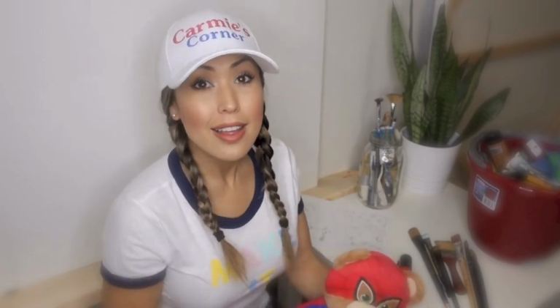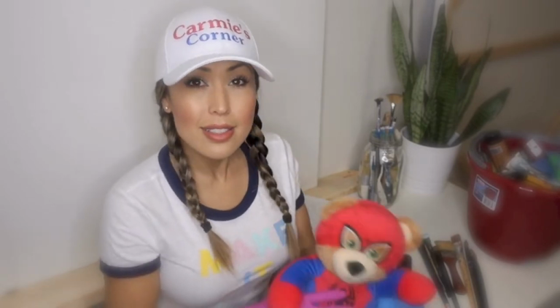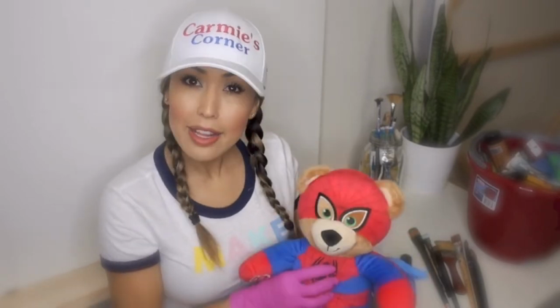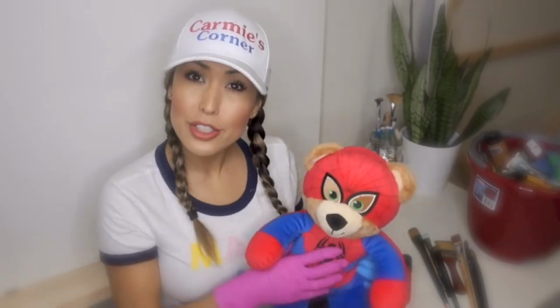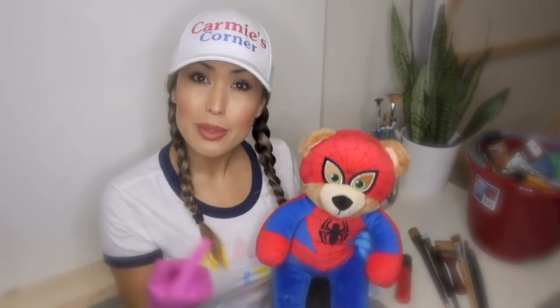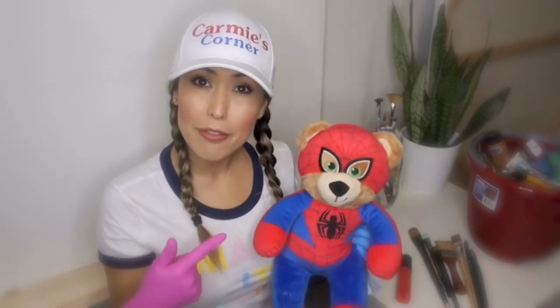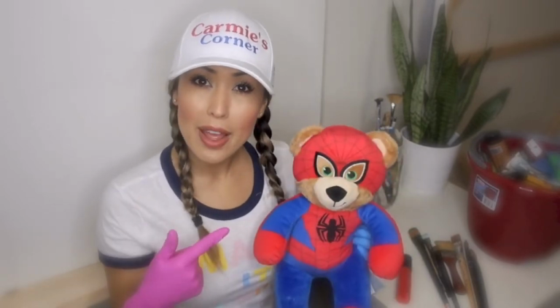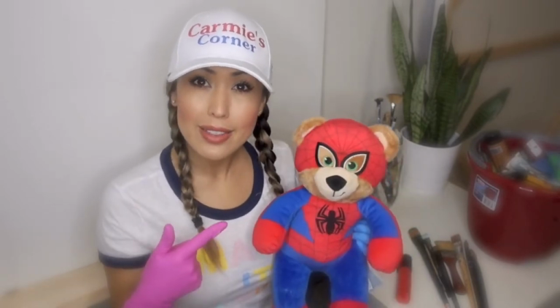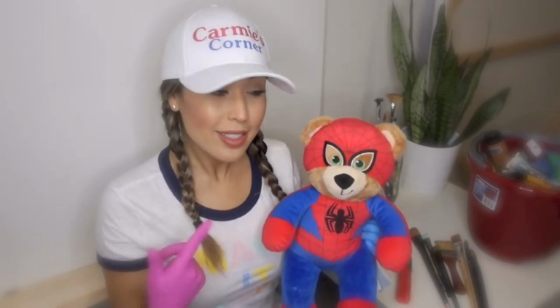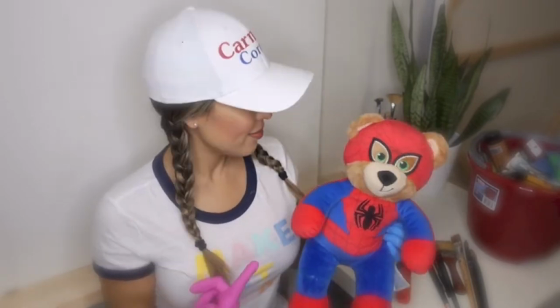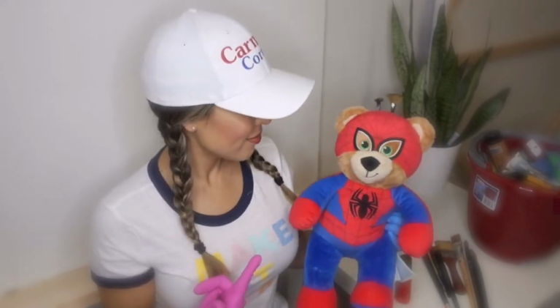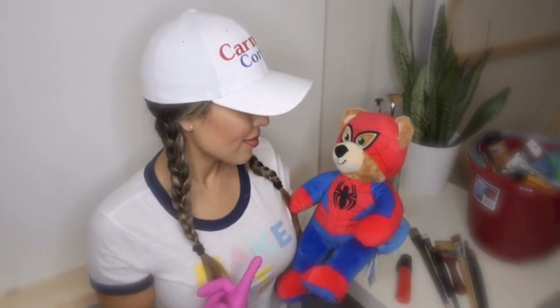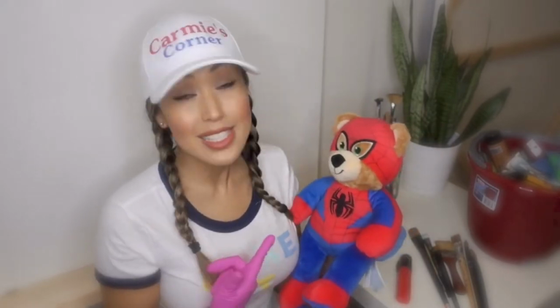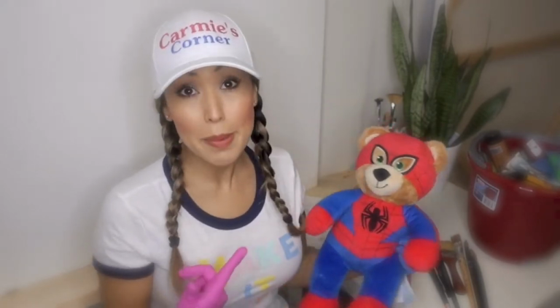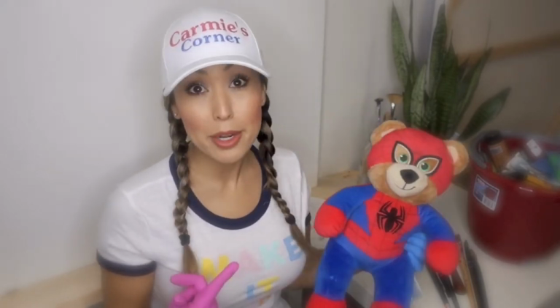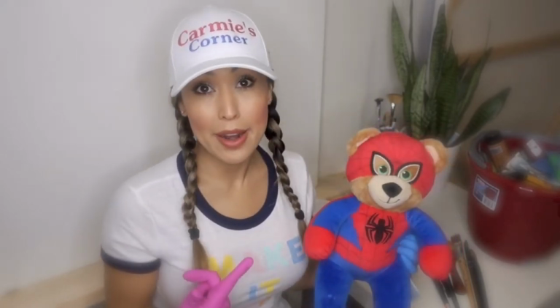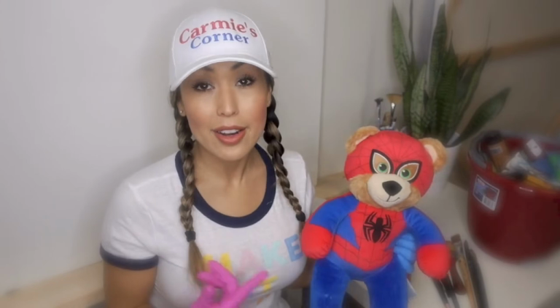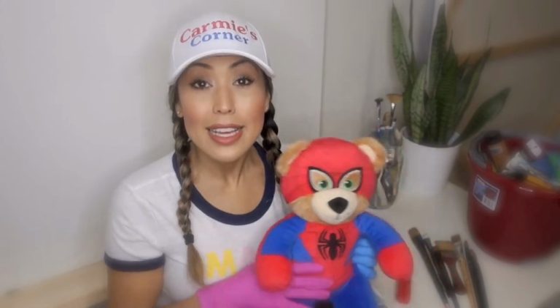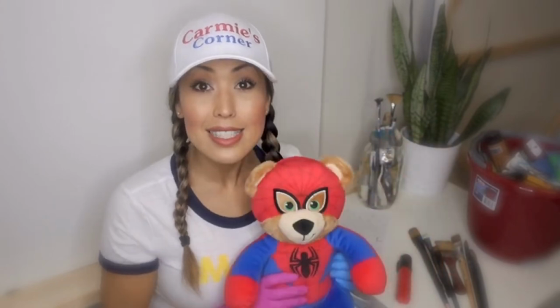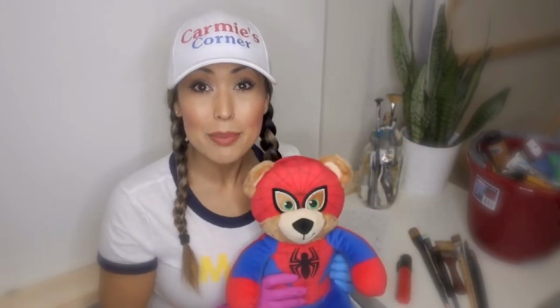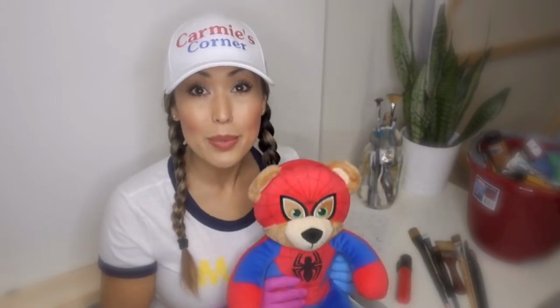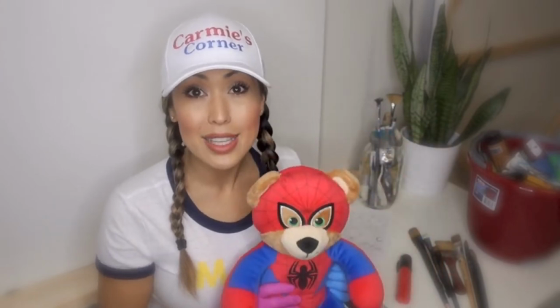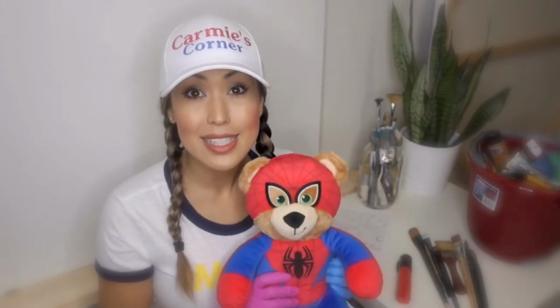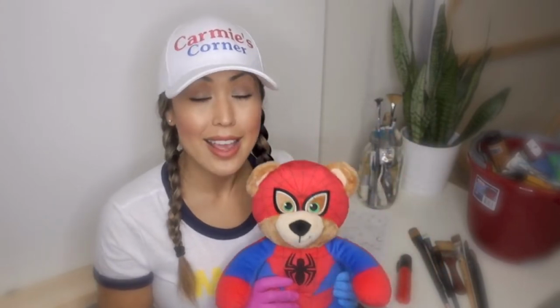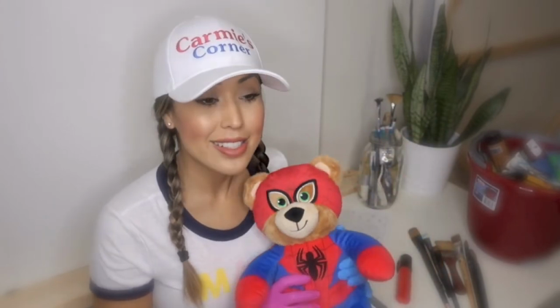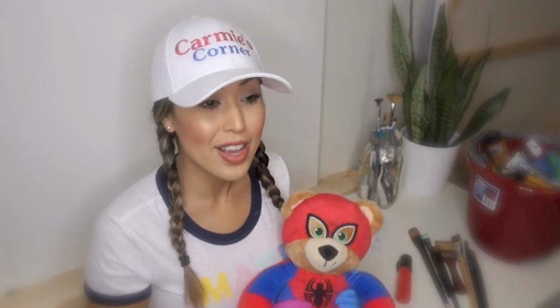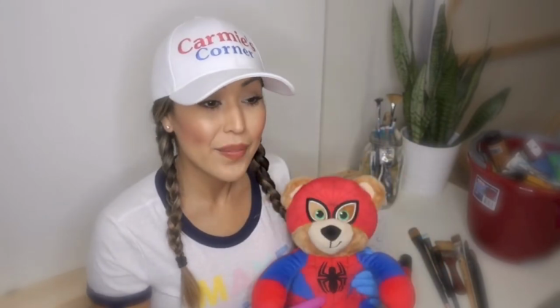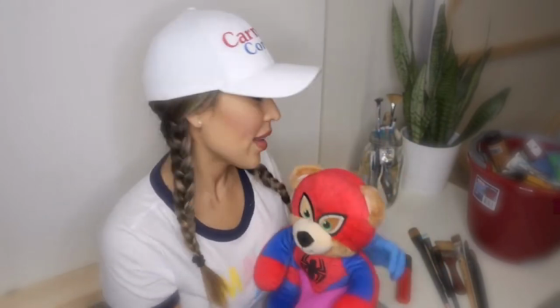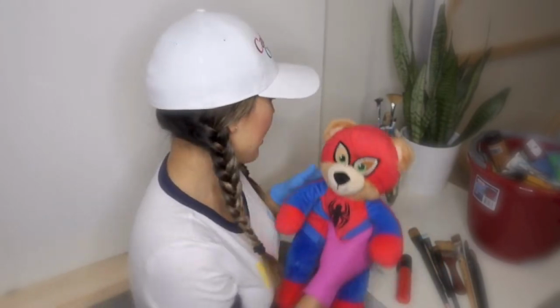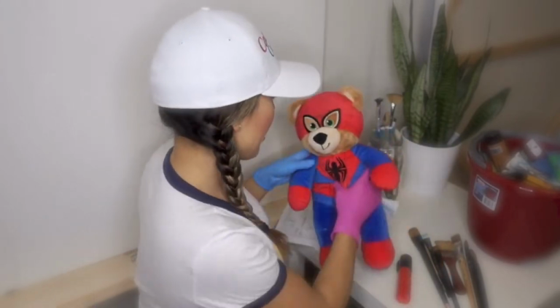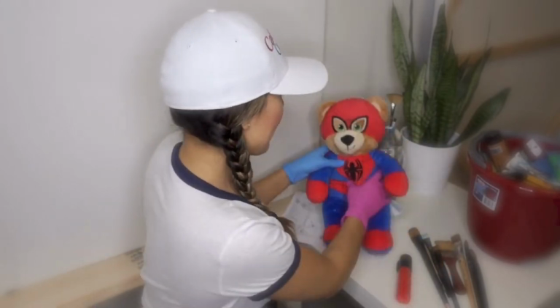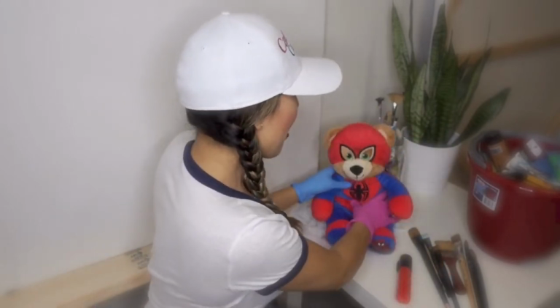Did I introduce my friend? This is Spider Bear. He's going to be with us today. Here we go.